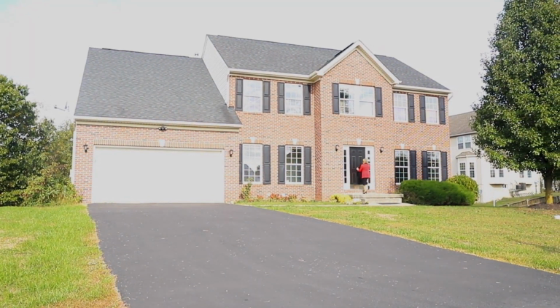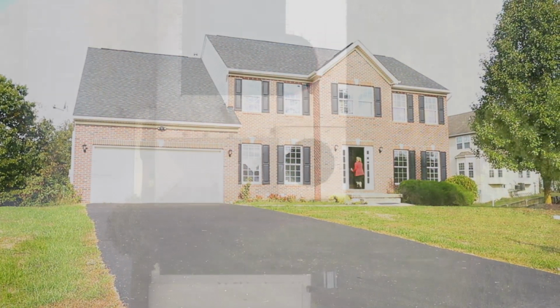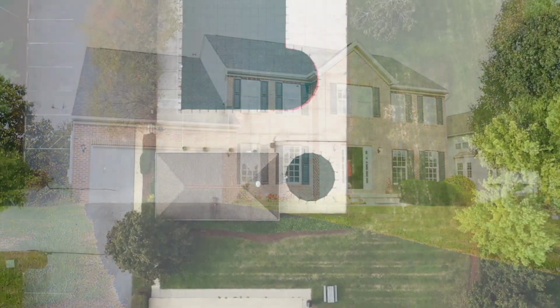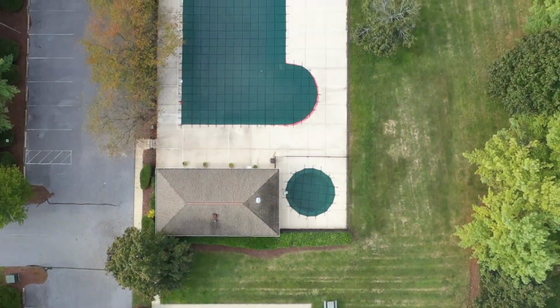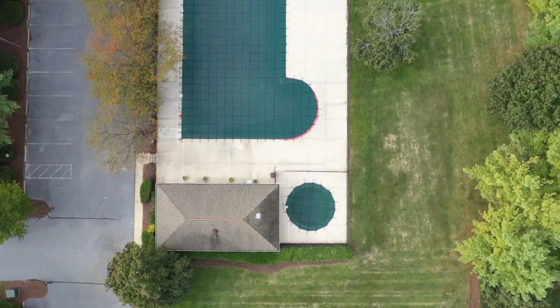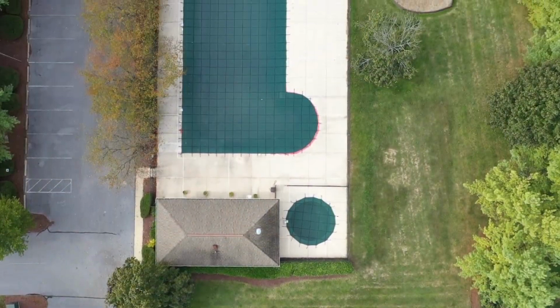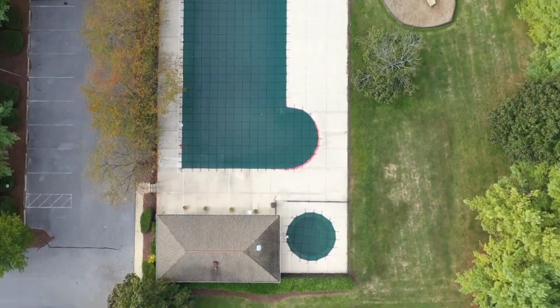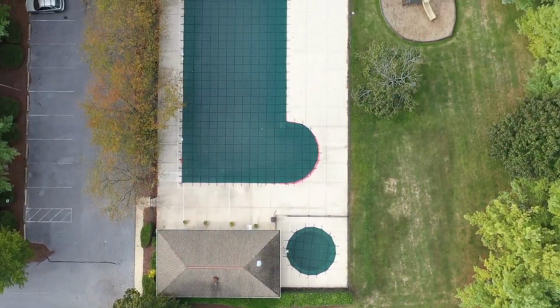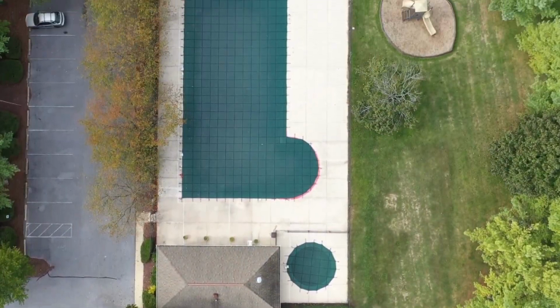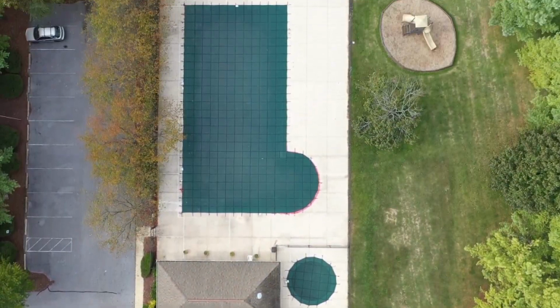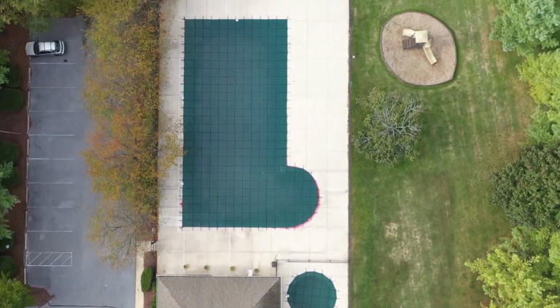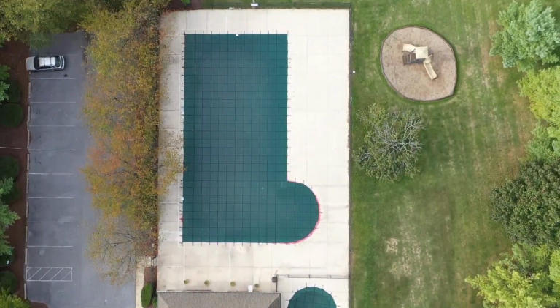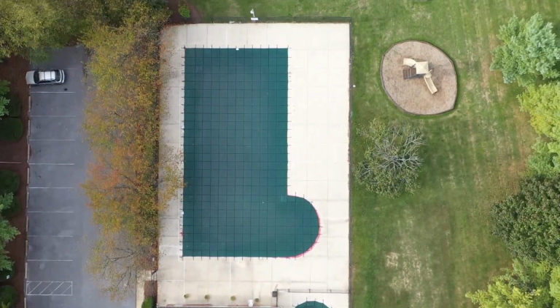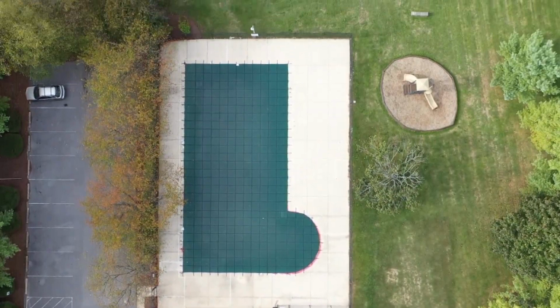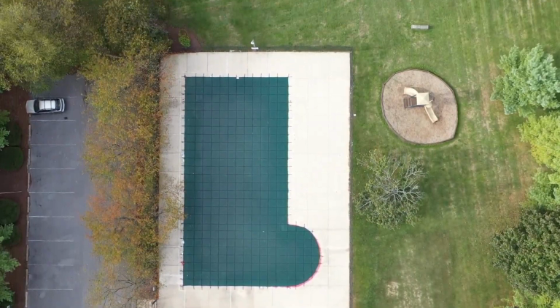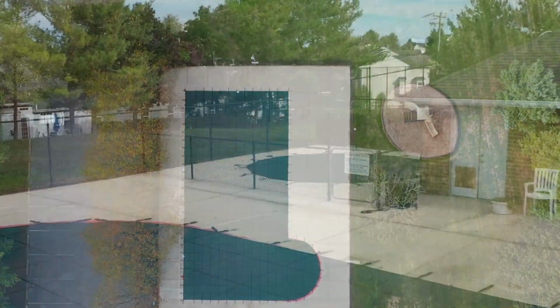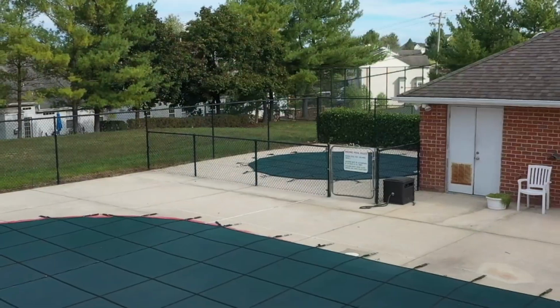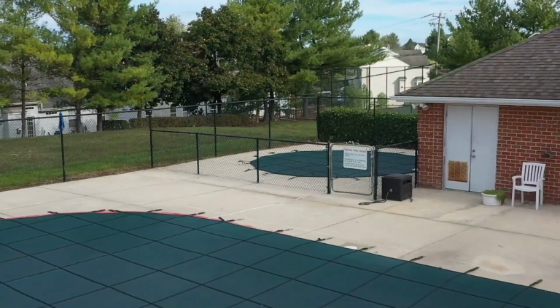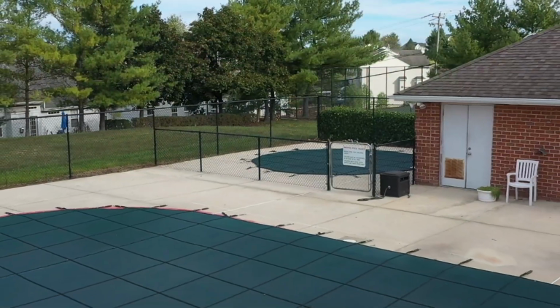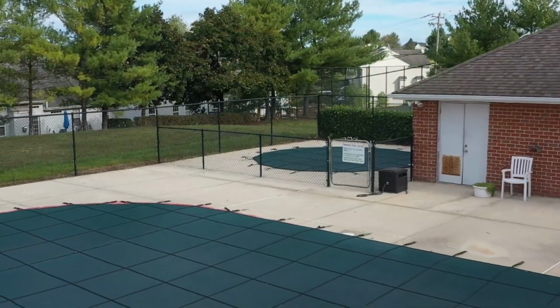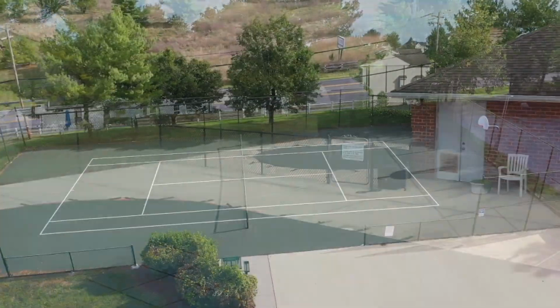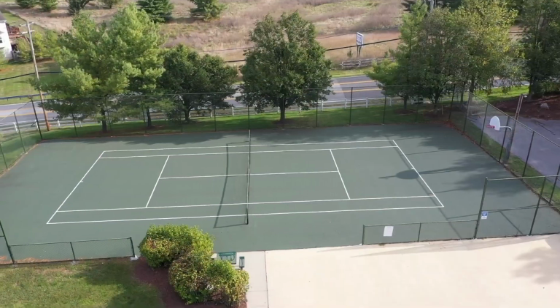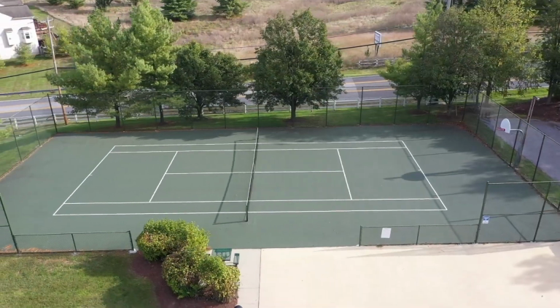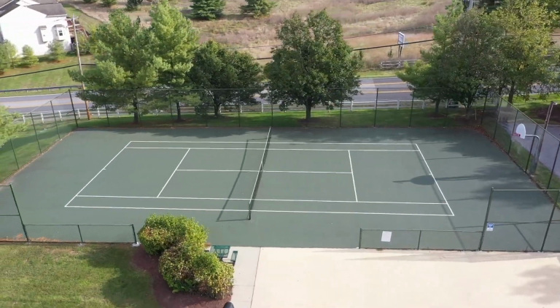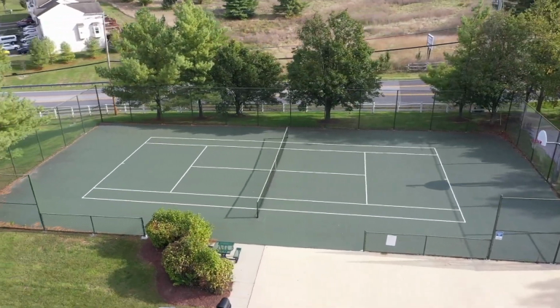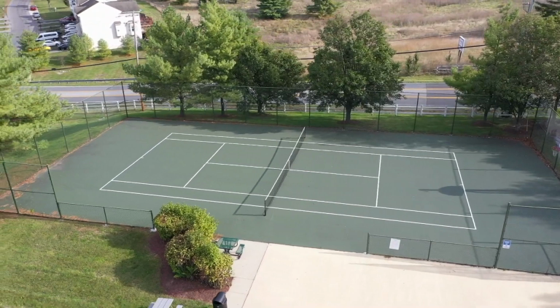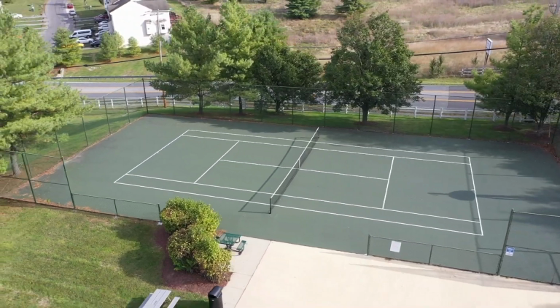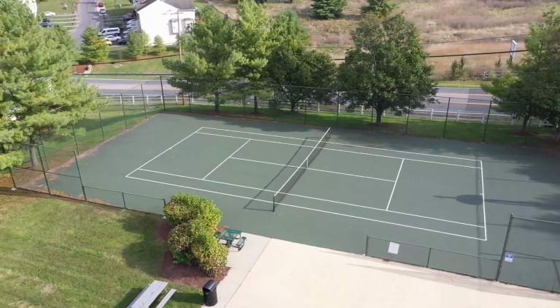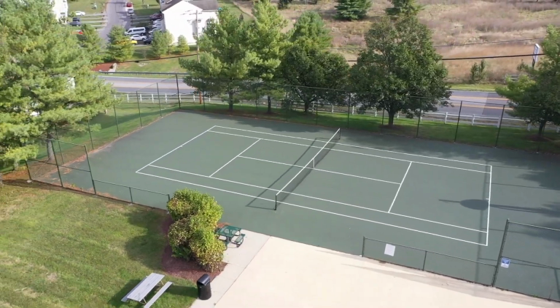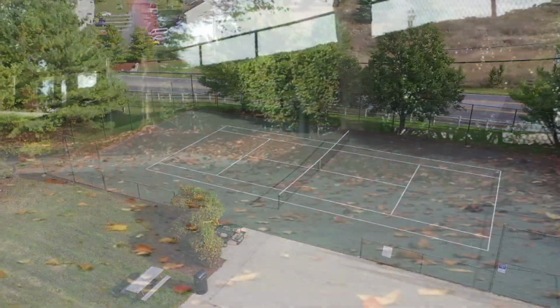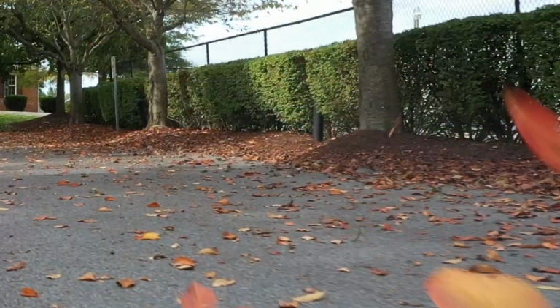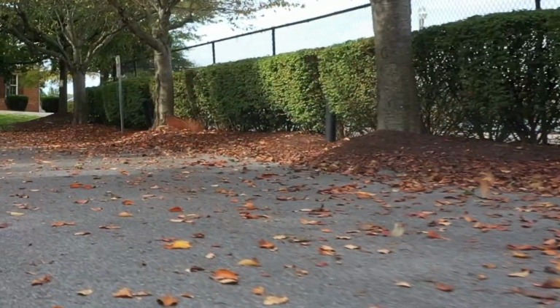The neighborhood has a community pool, pool house, tennis courts, walking trails, and playground space.